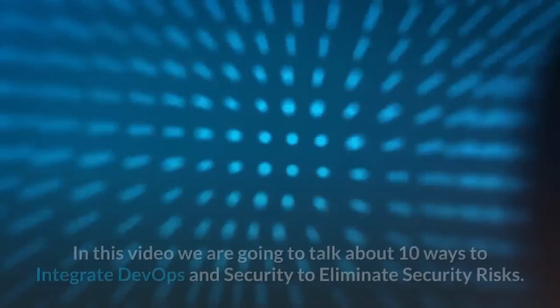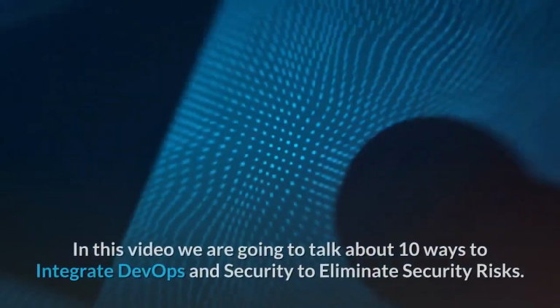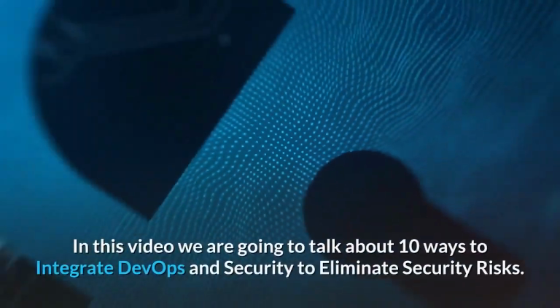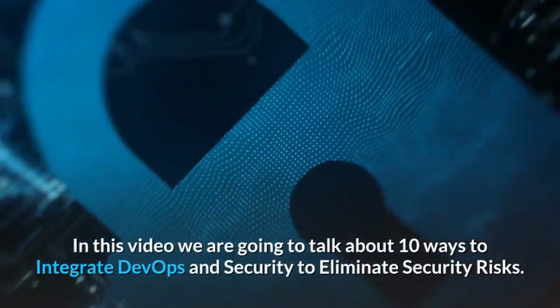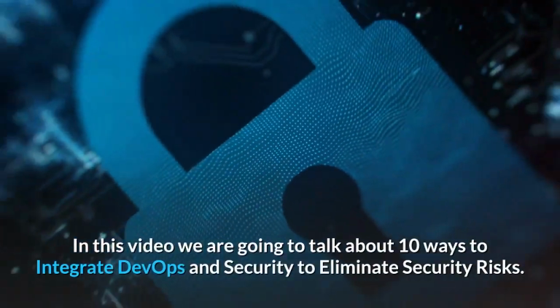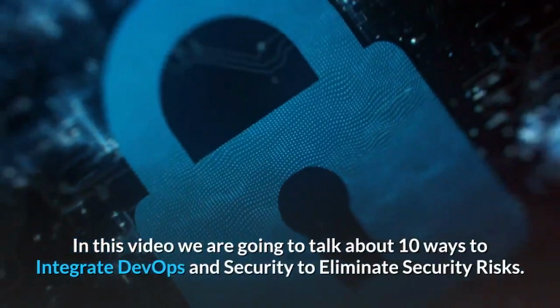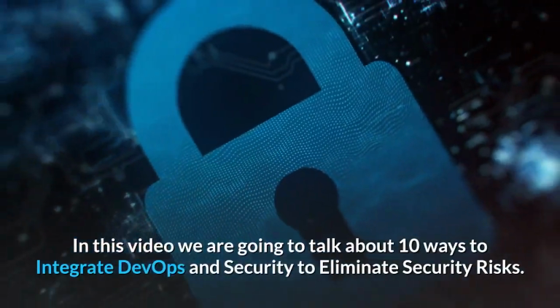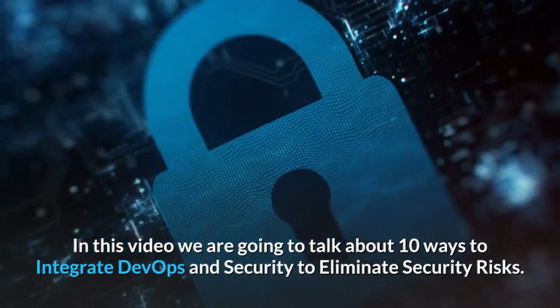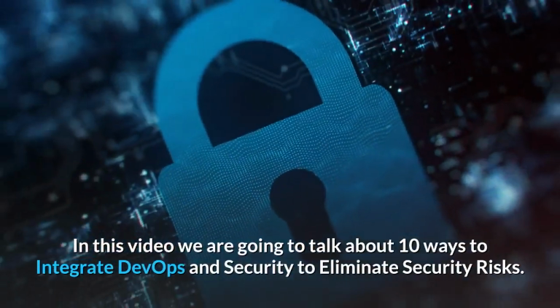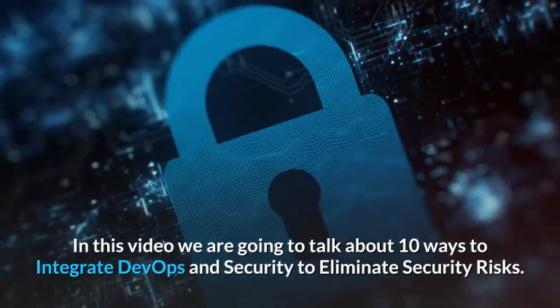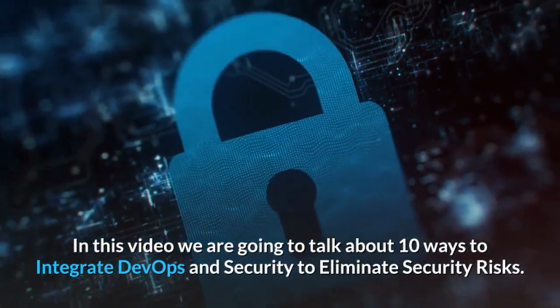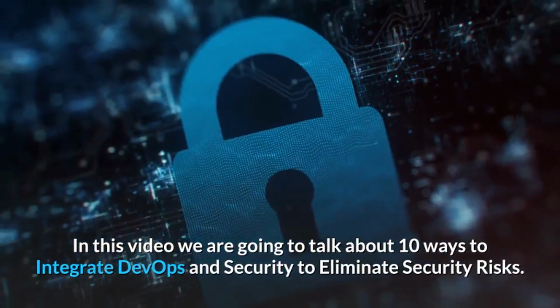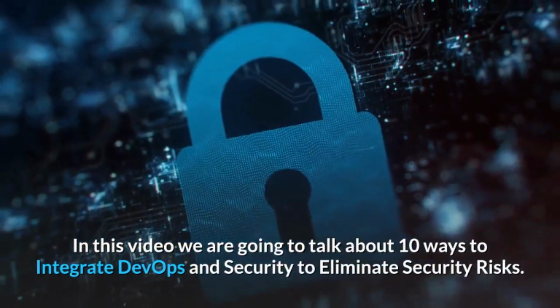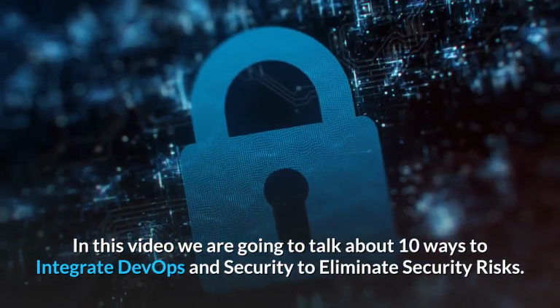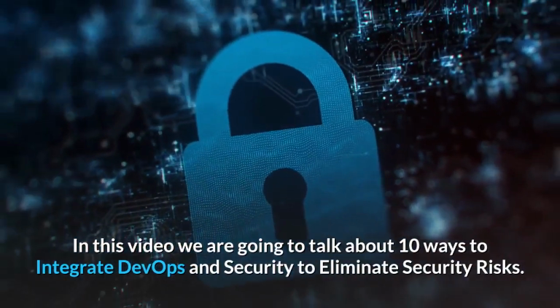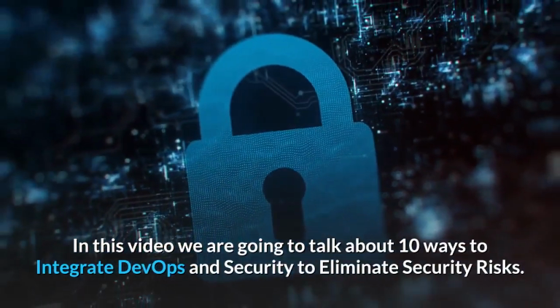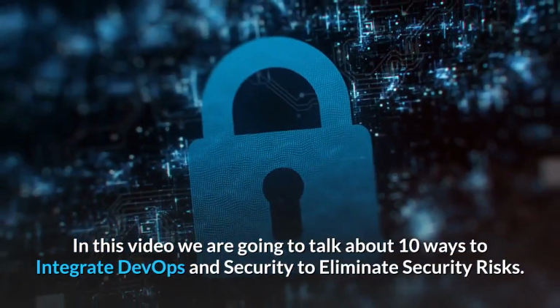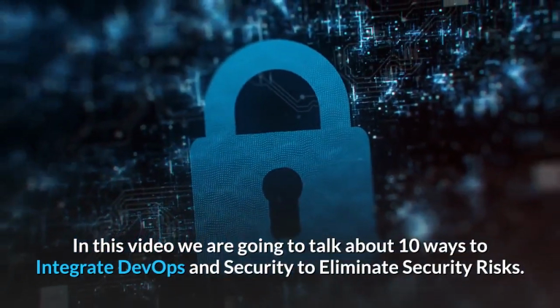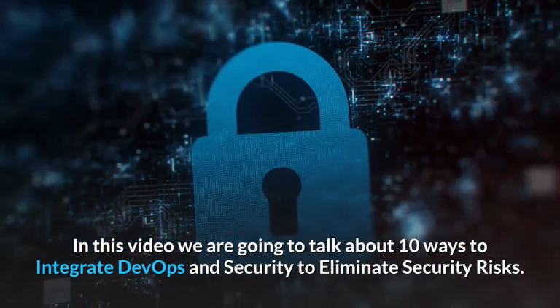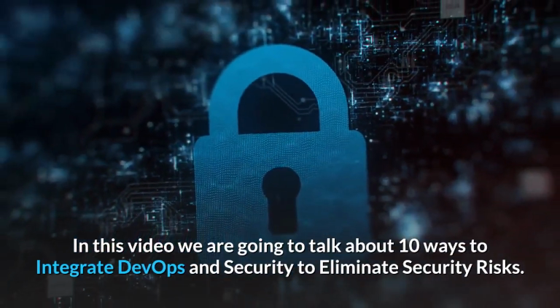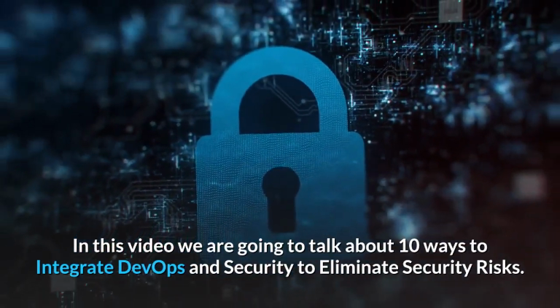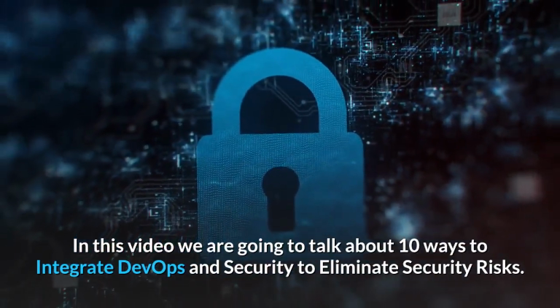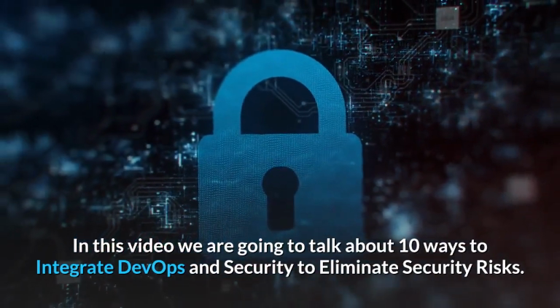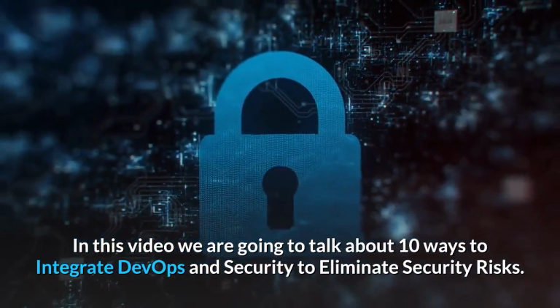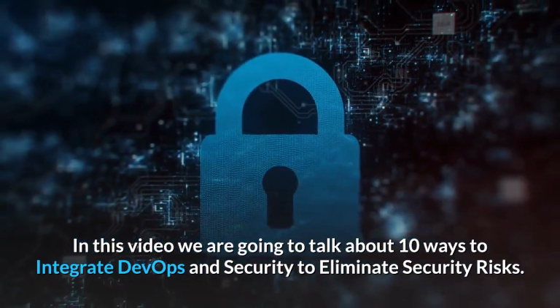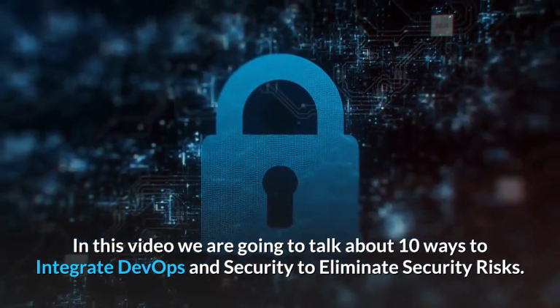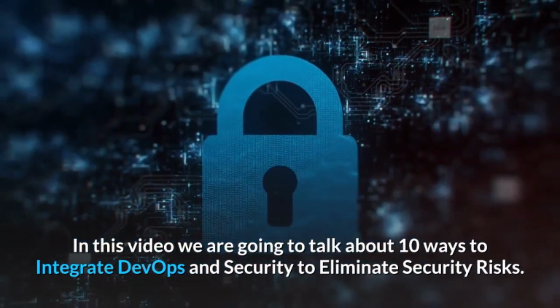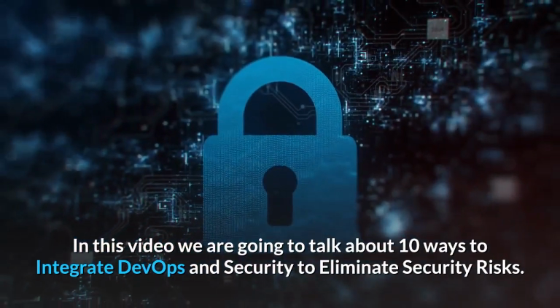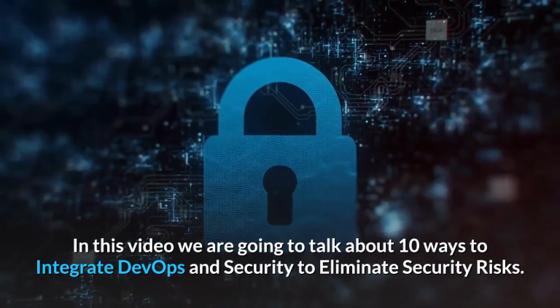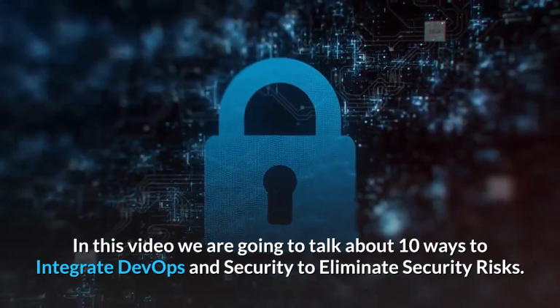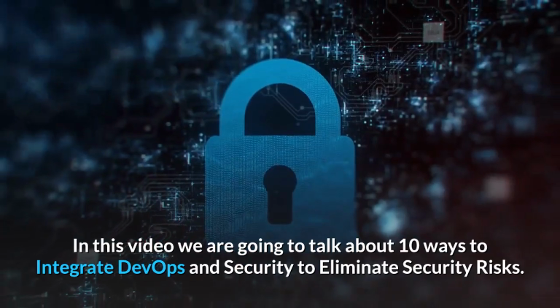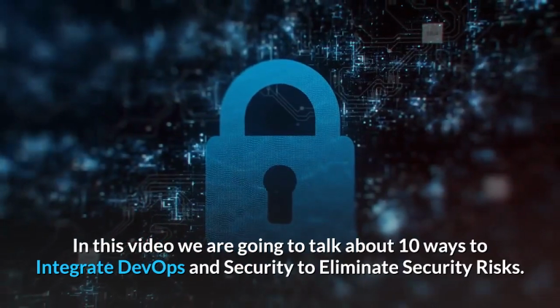In this video we are going to talk about 10 ways to integrate DevOps and security to eliminate security risks.